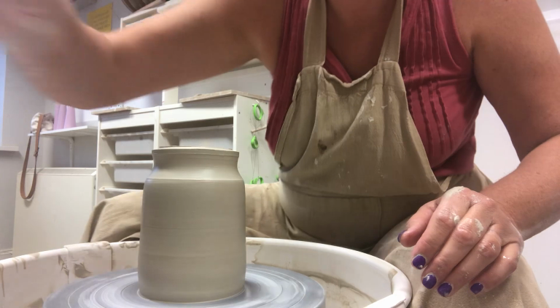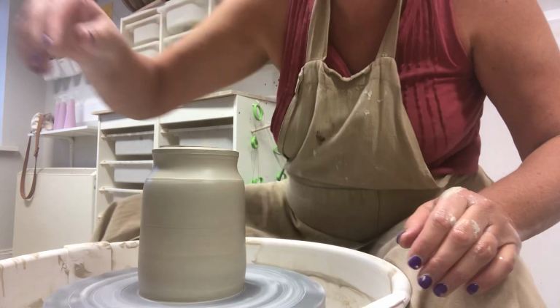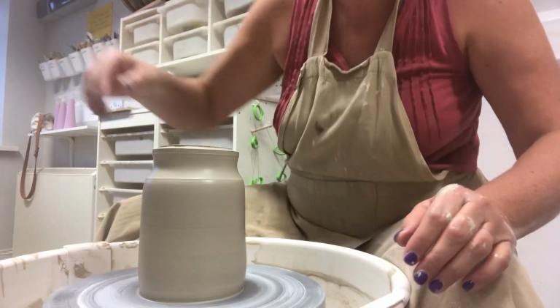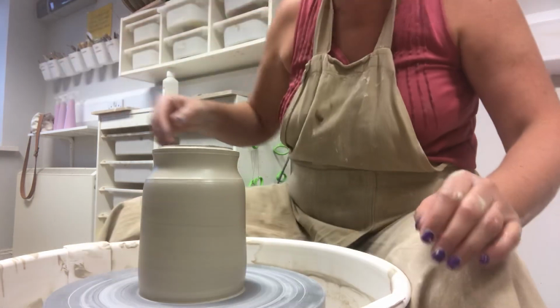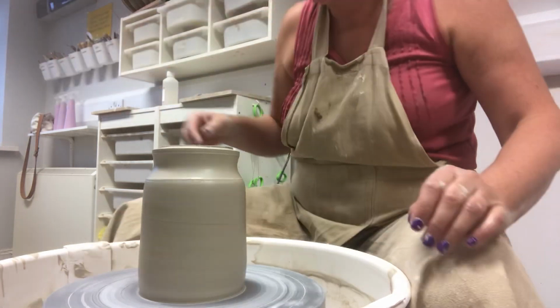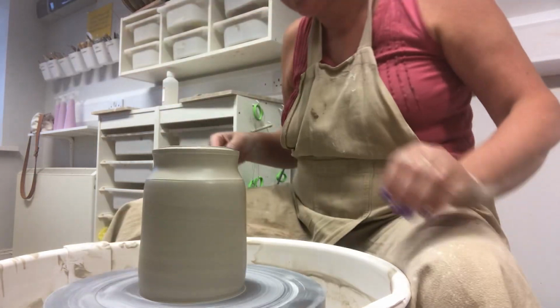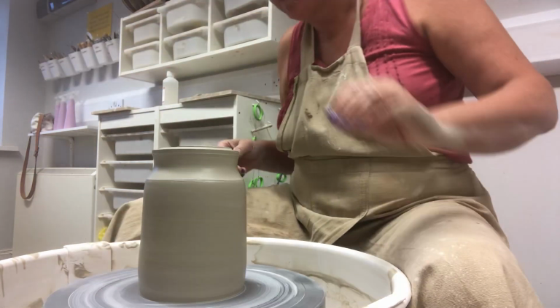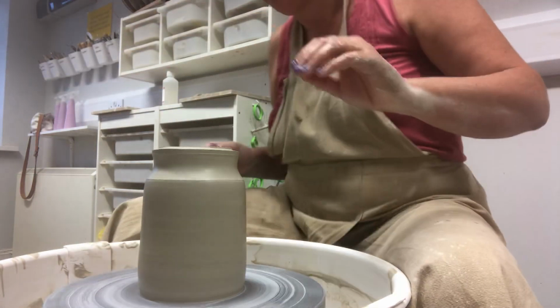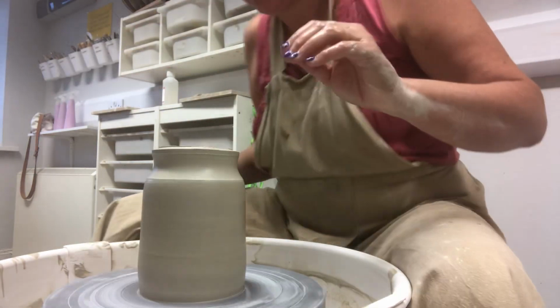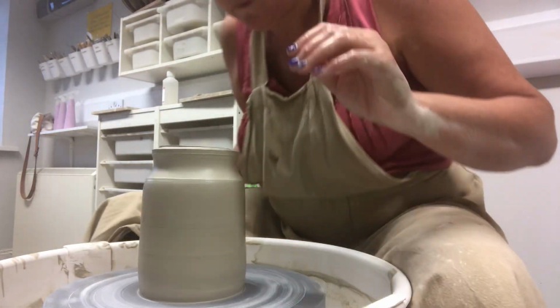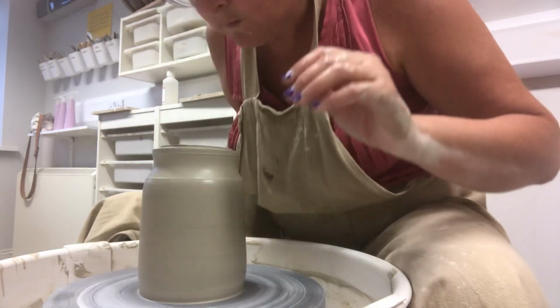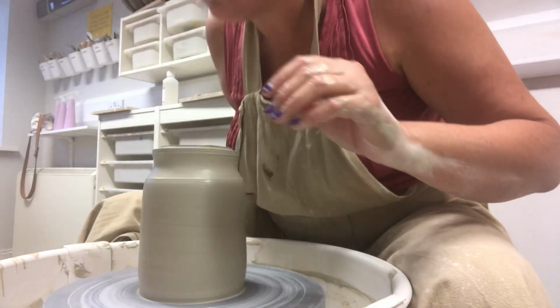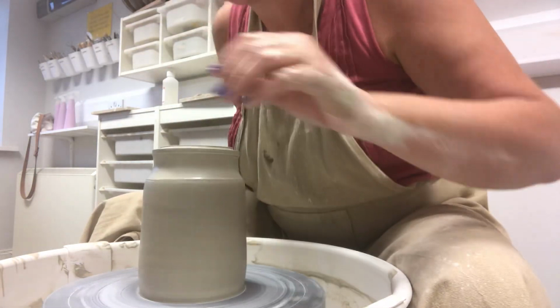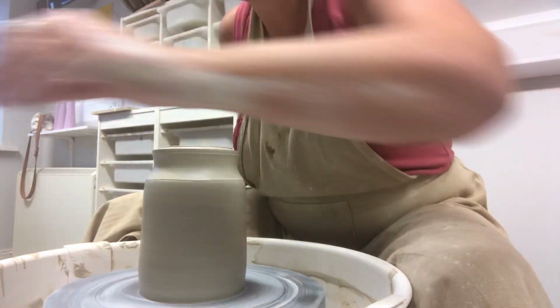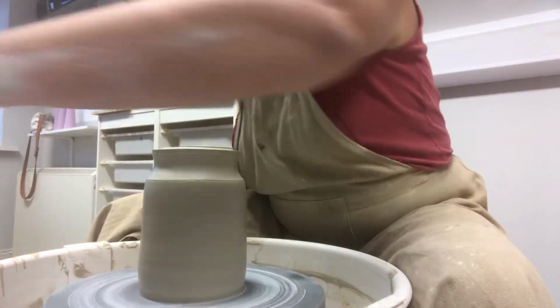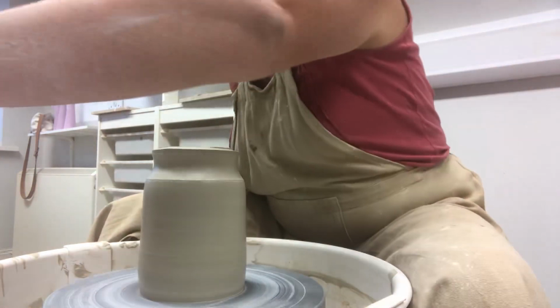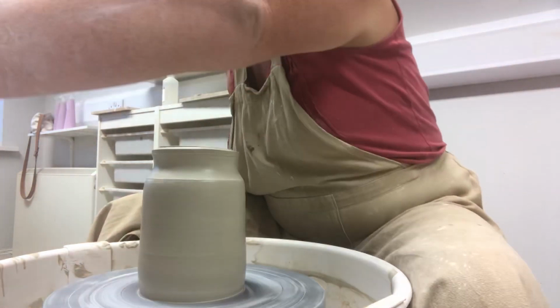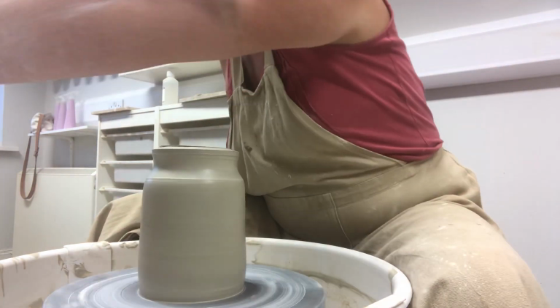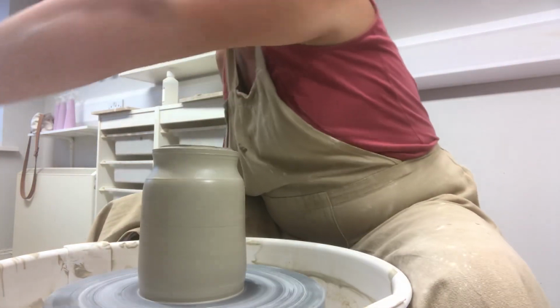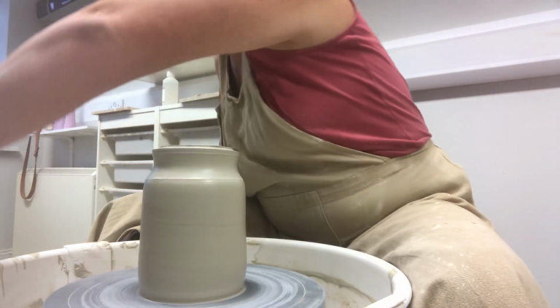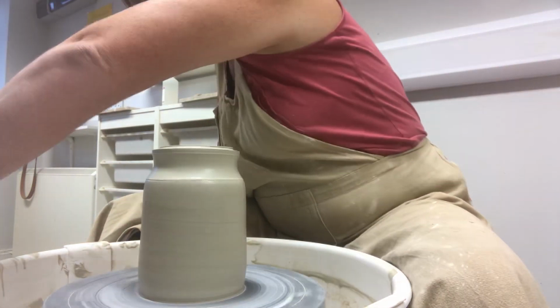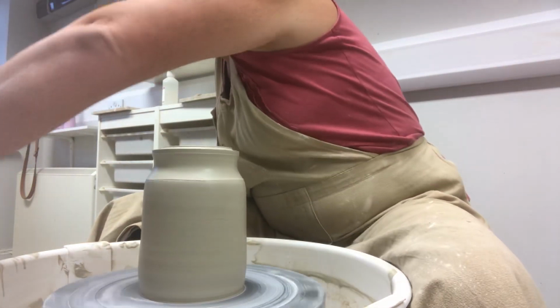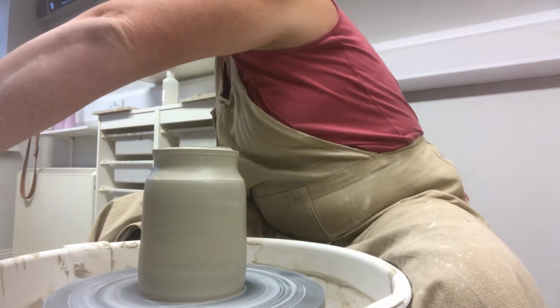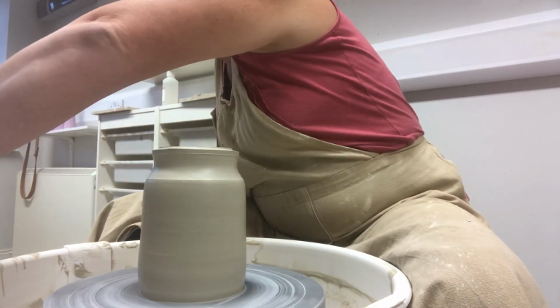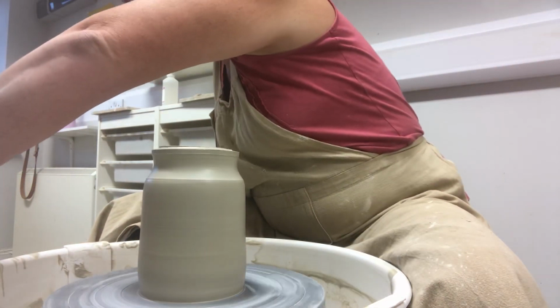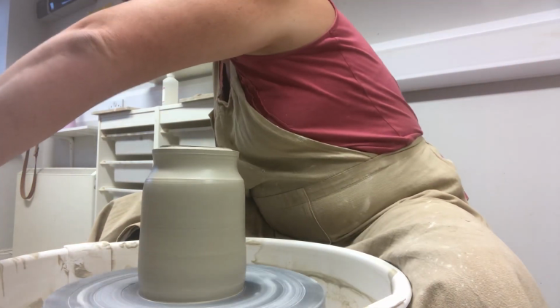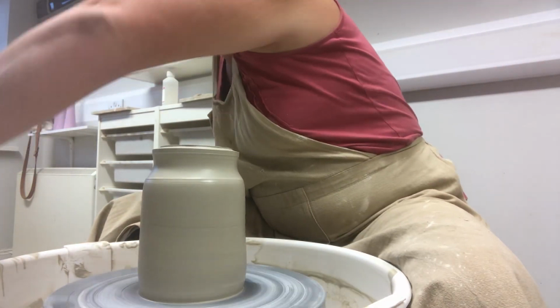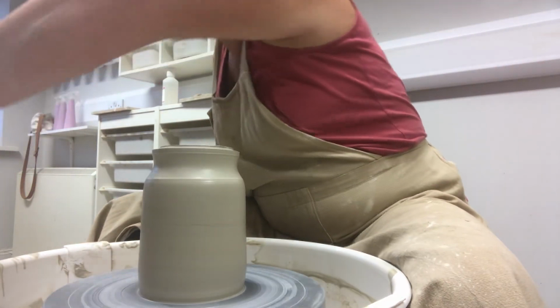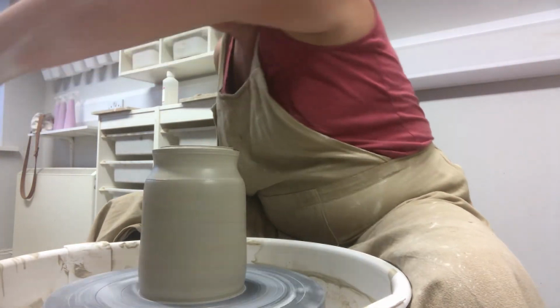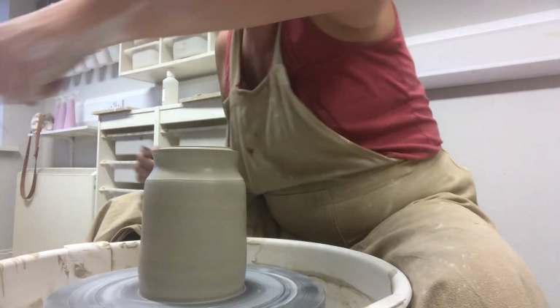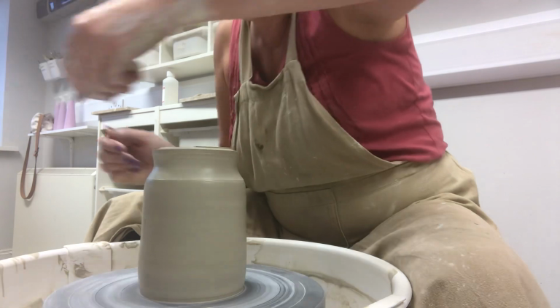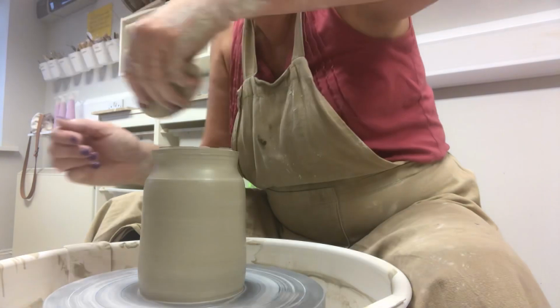Oh no, please do not swear. We're on BBC, on mute.